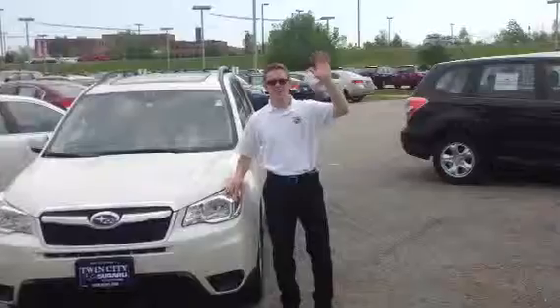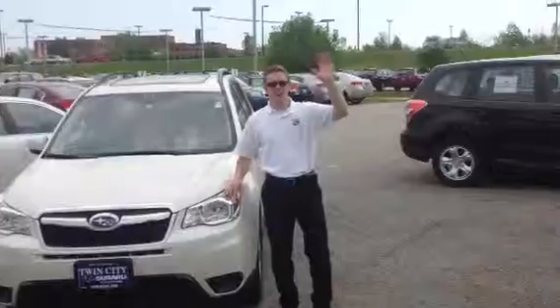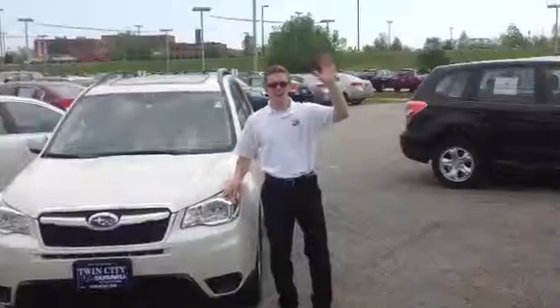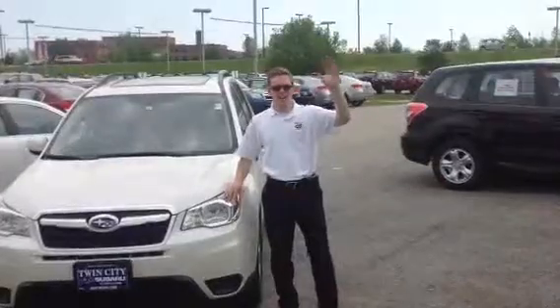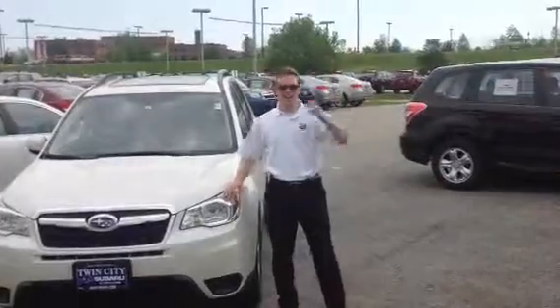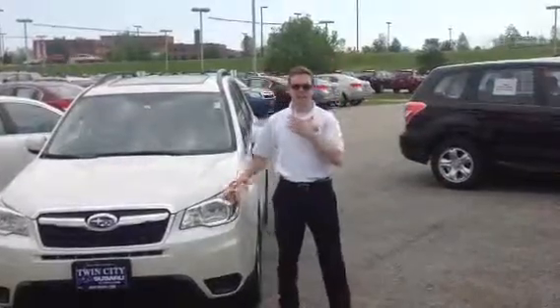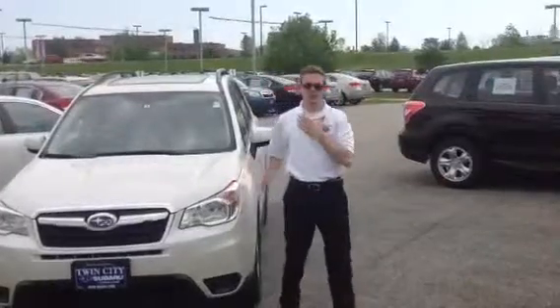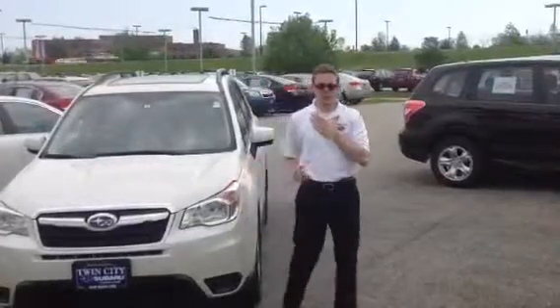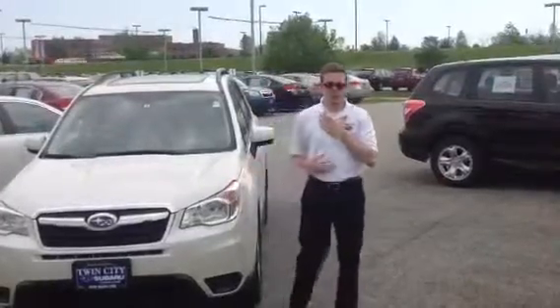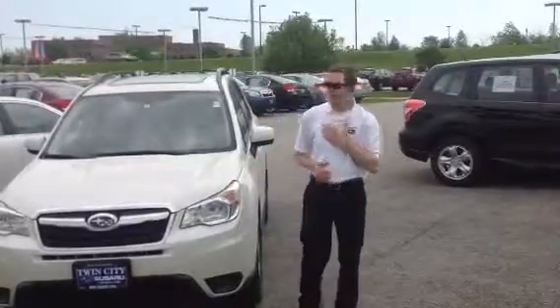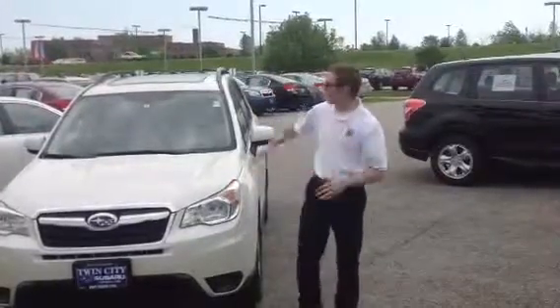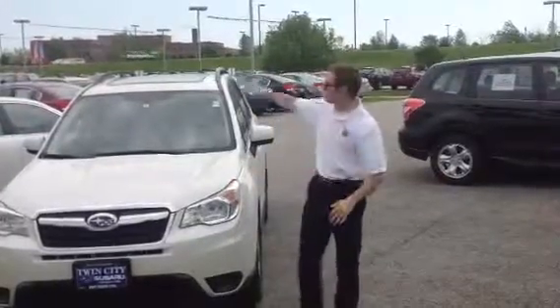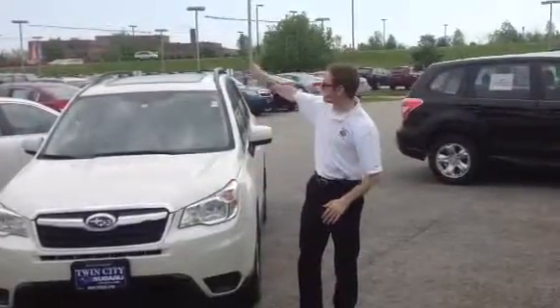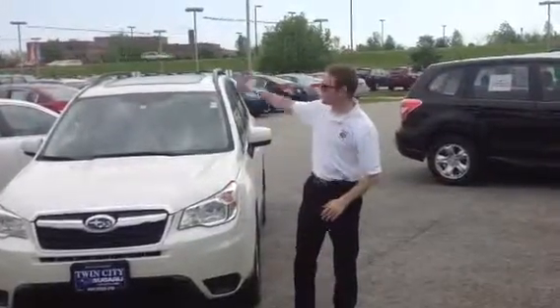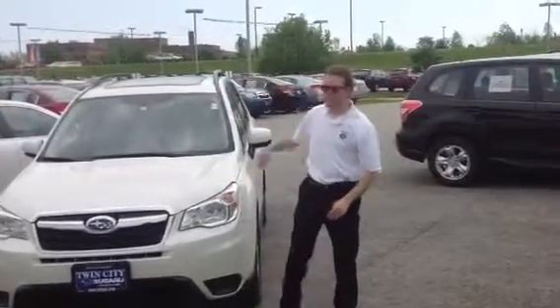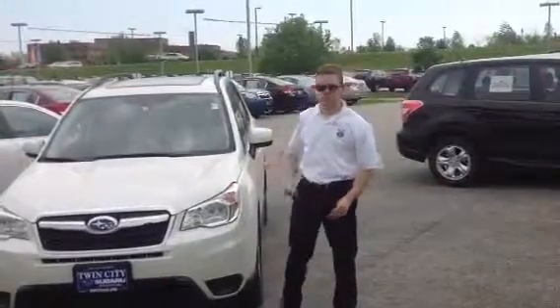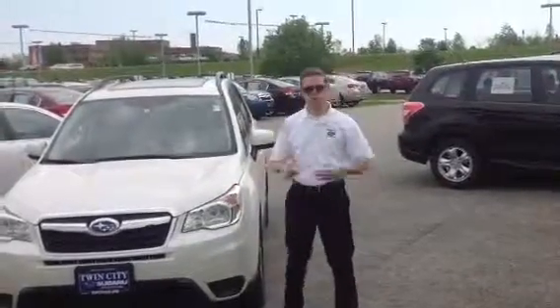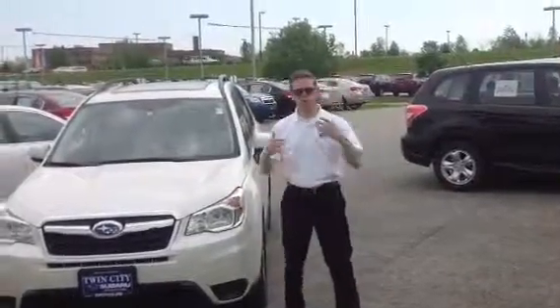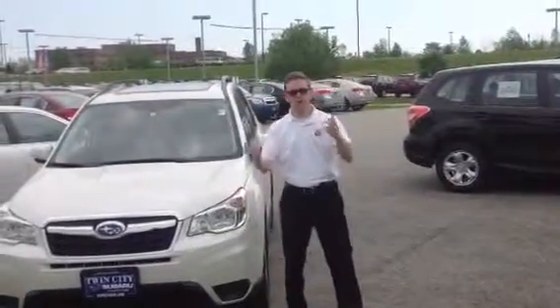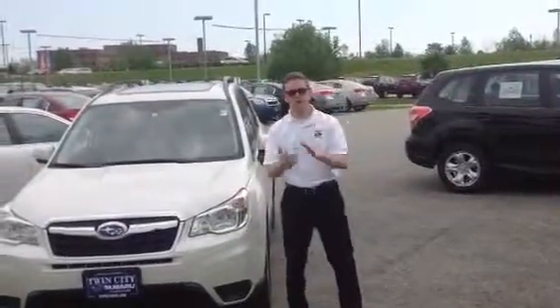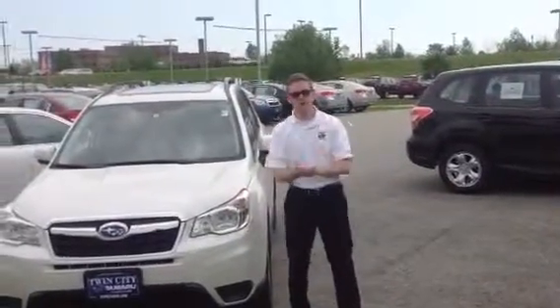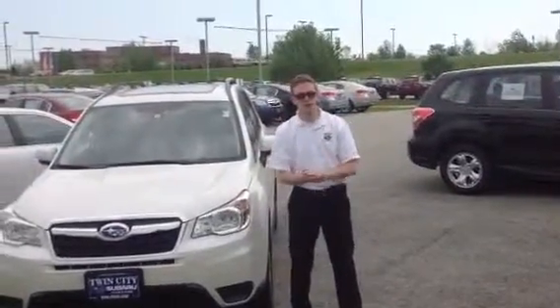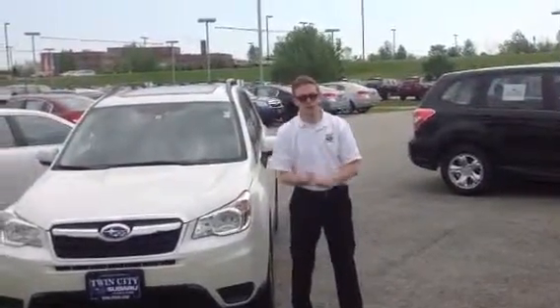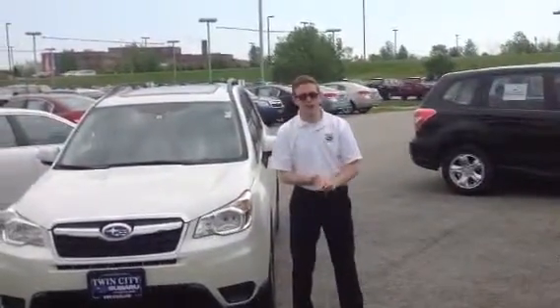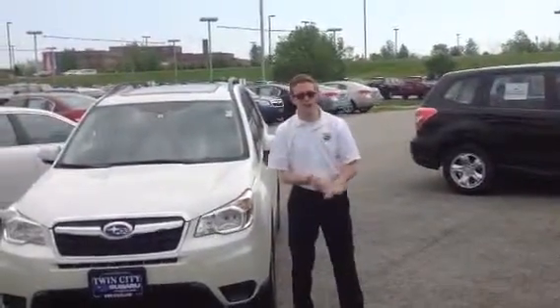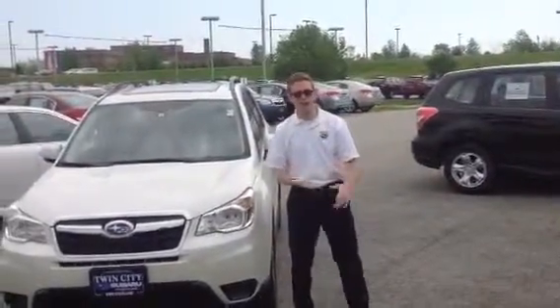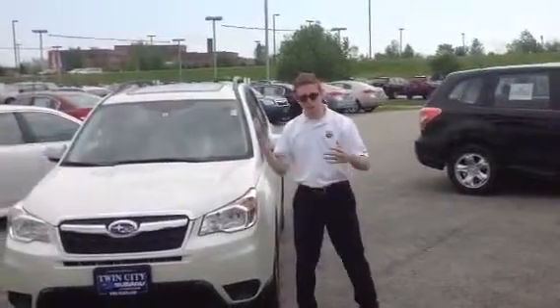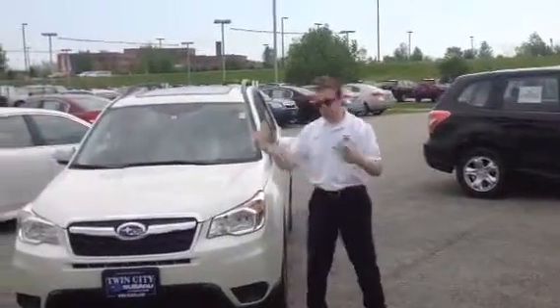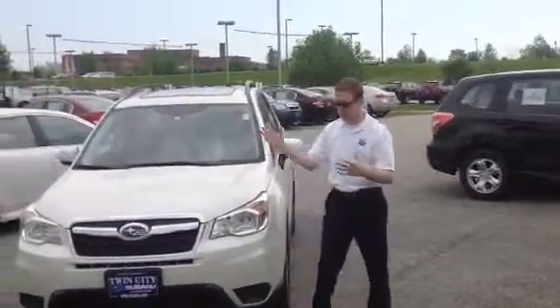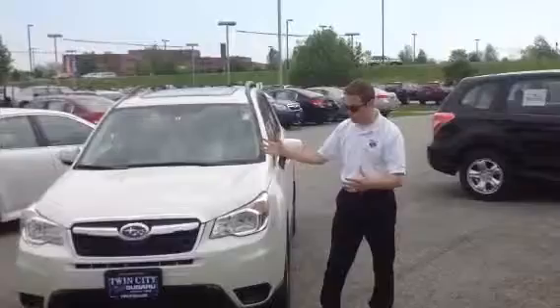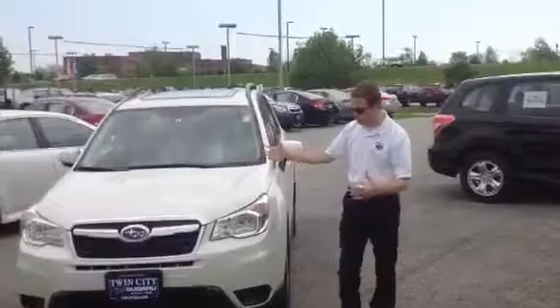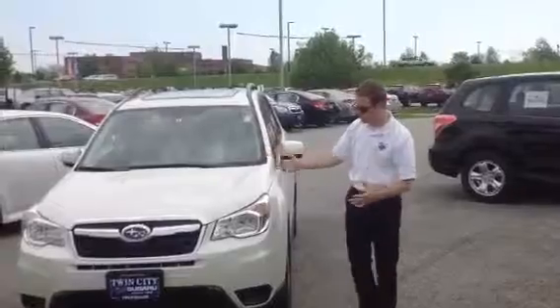Hi Andrew, Dan Veroni here at Twin City Subaru. Thank you for your internet inquiry on the Subaru Forester.